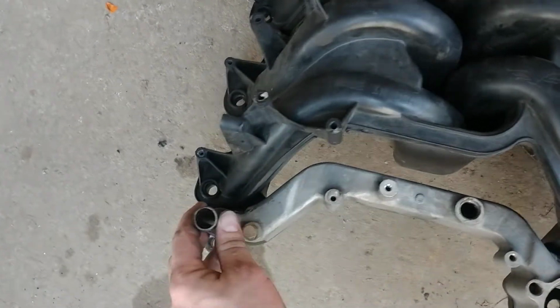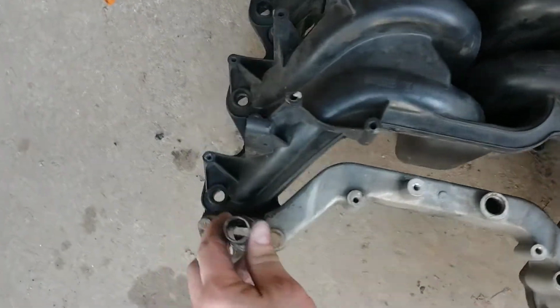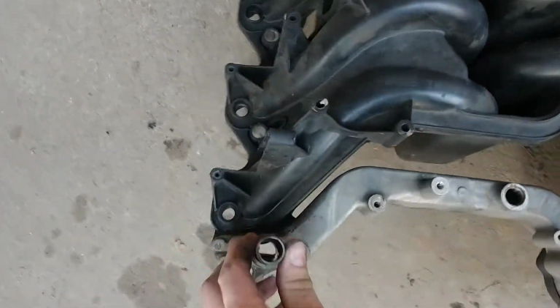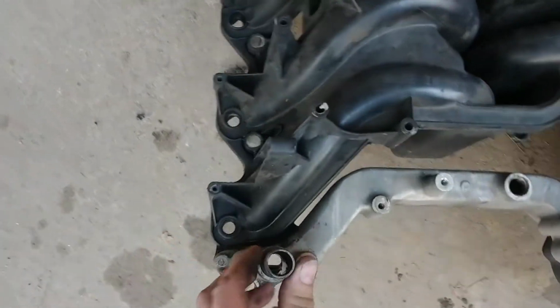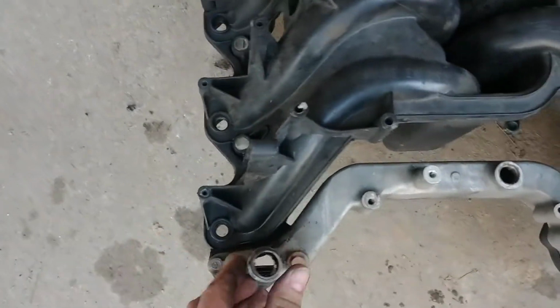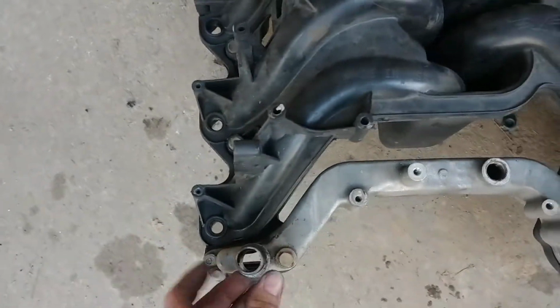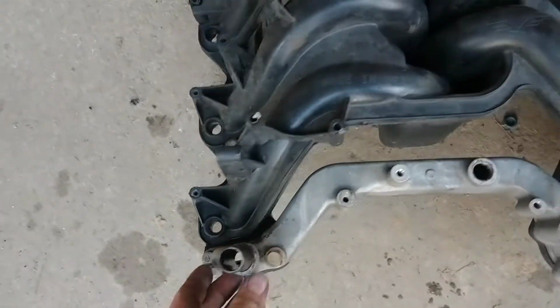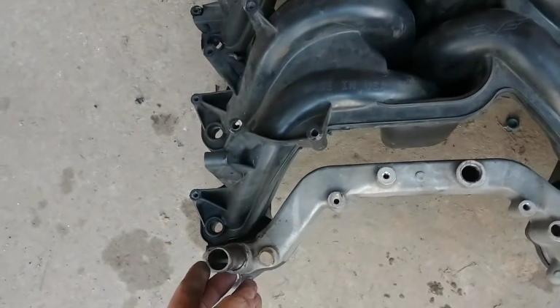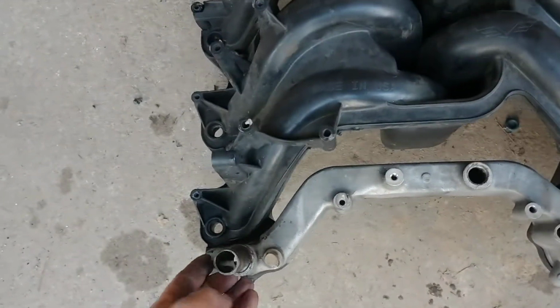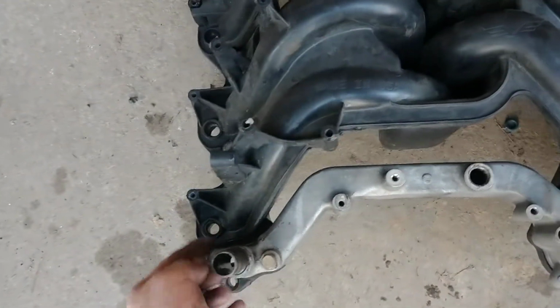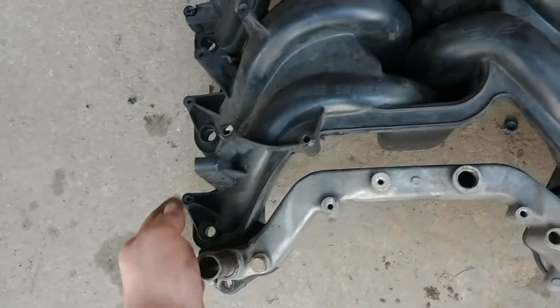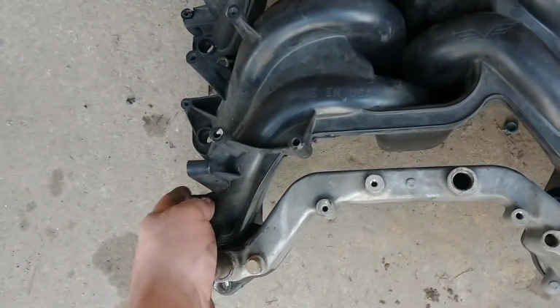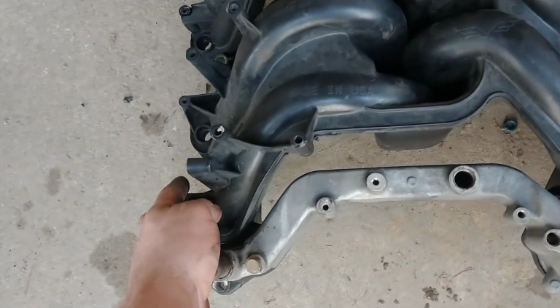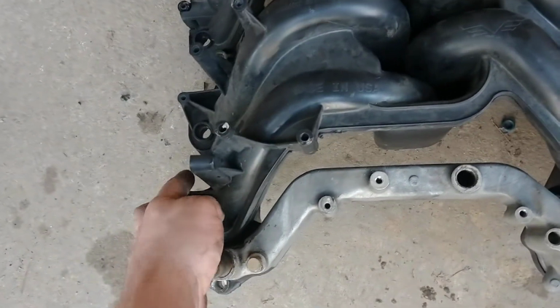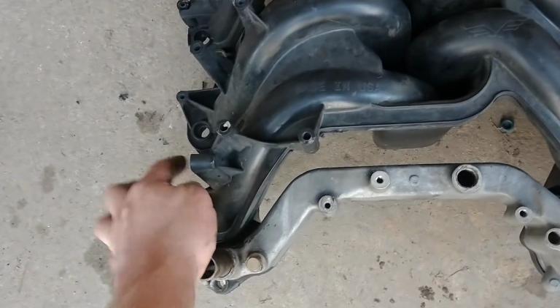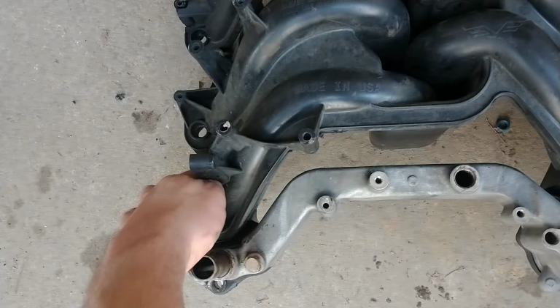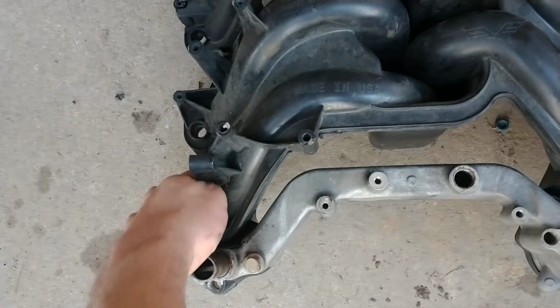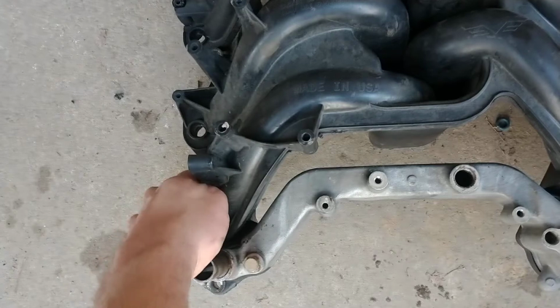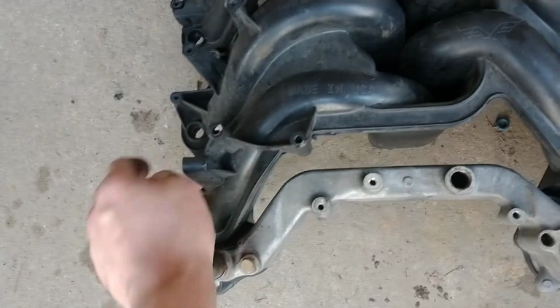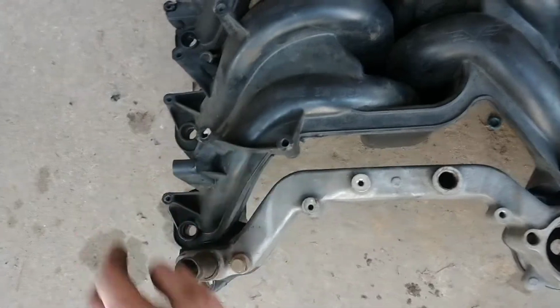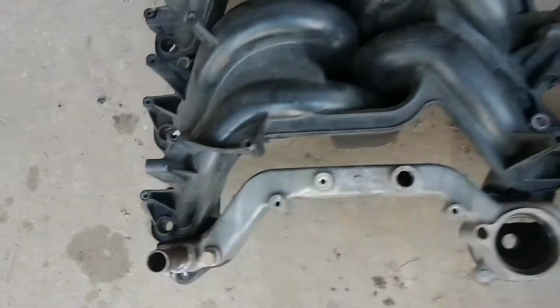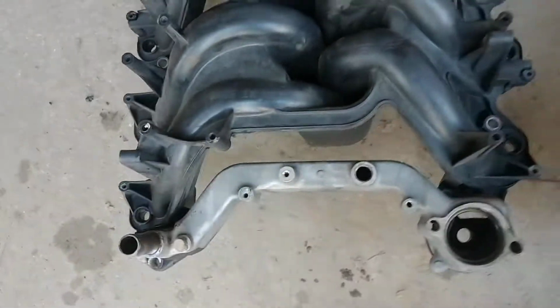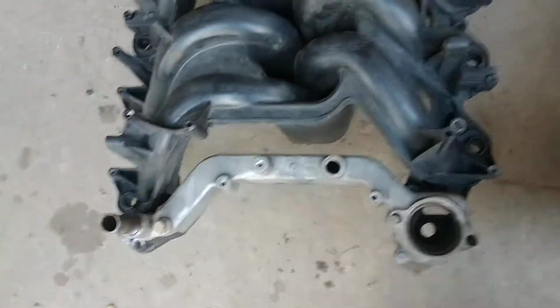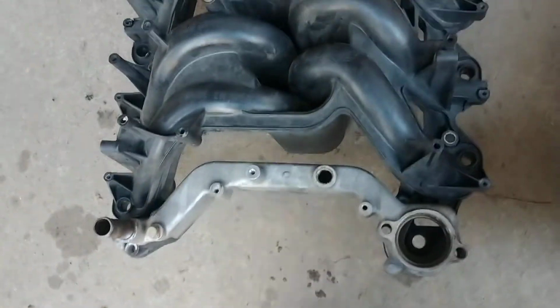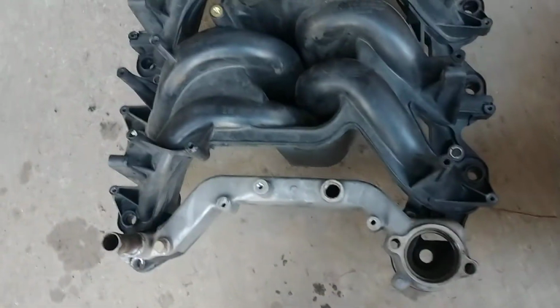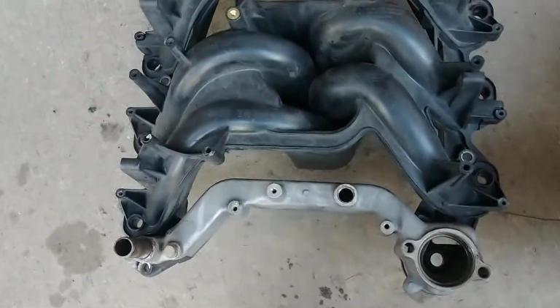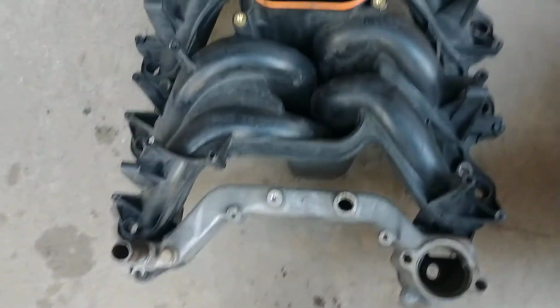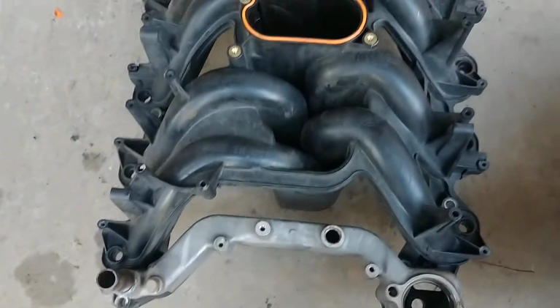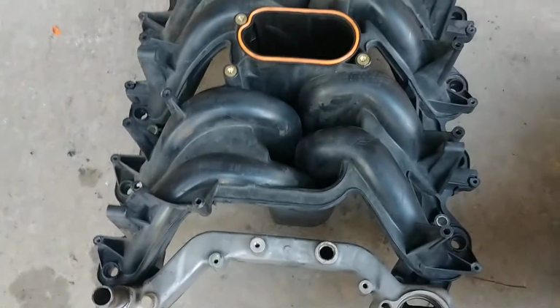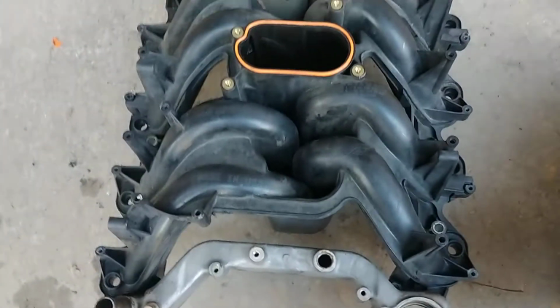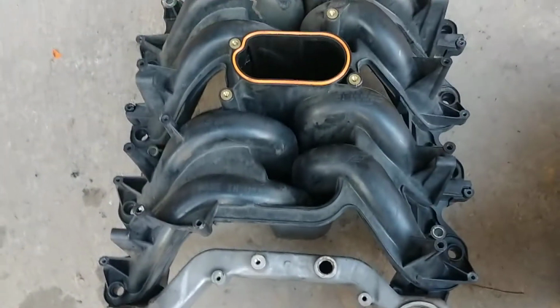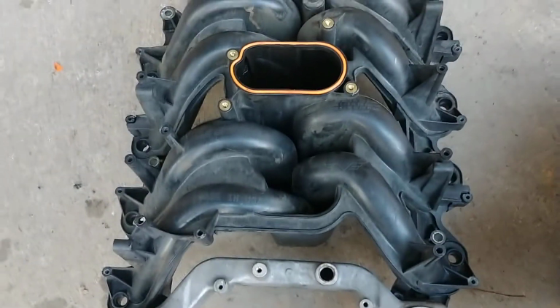It had been replaced previously. Leaking water here, coming down through here, water in the spark plug. The truck starts skipping.